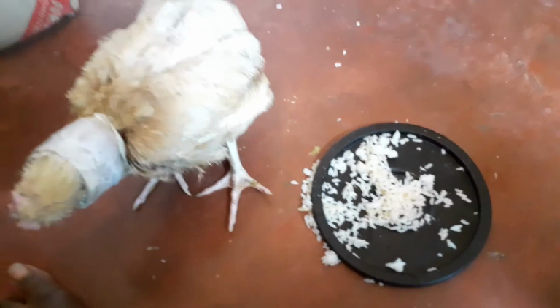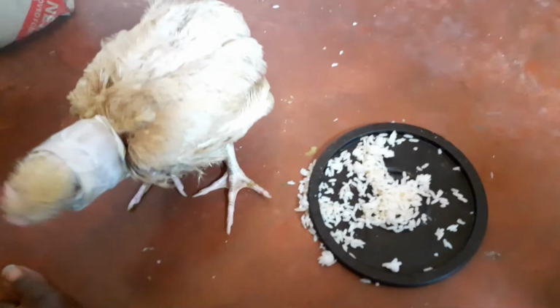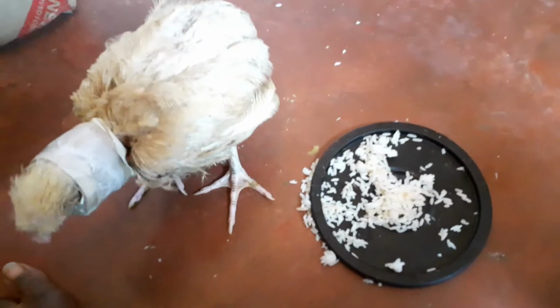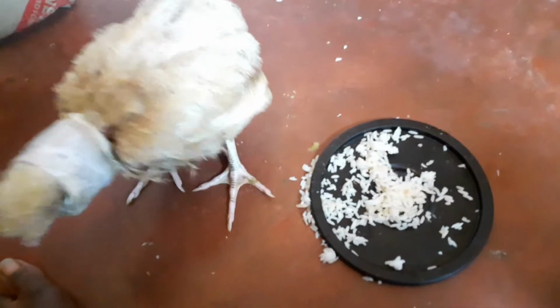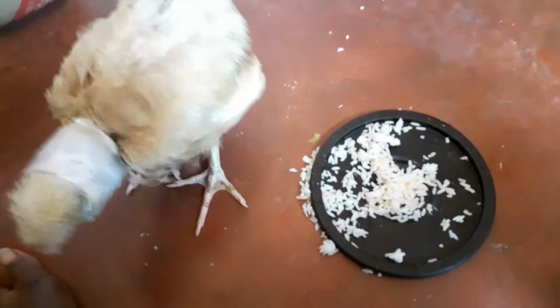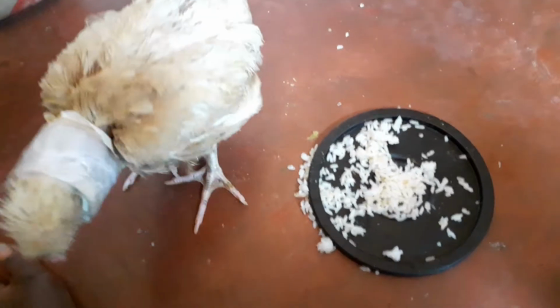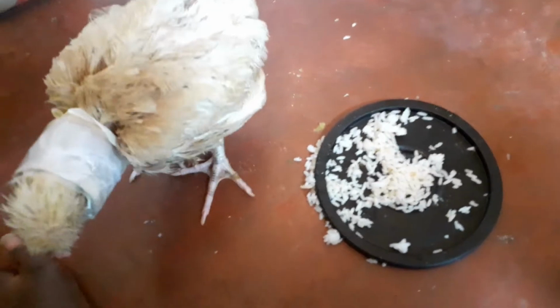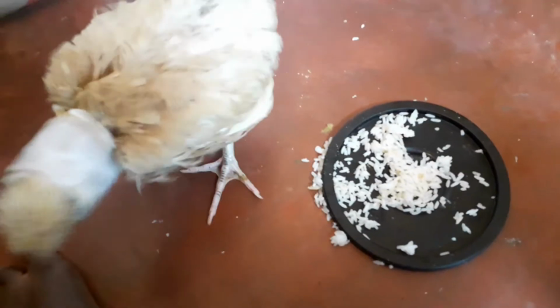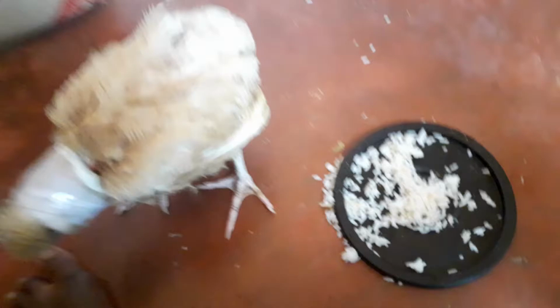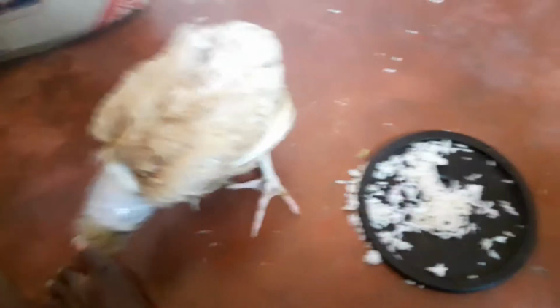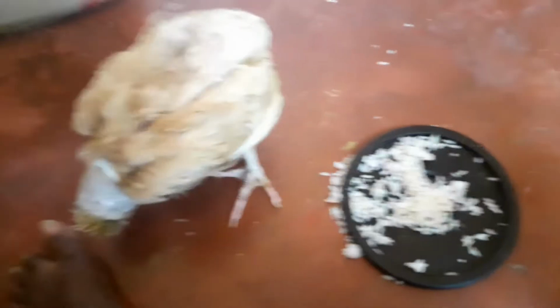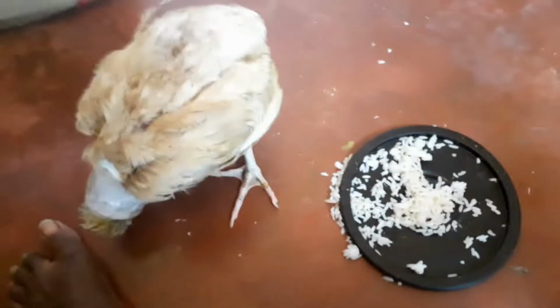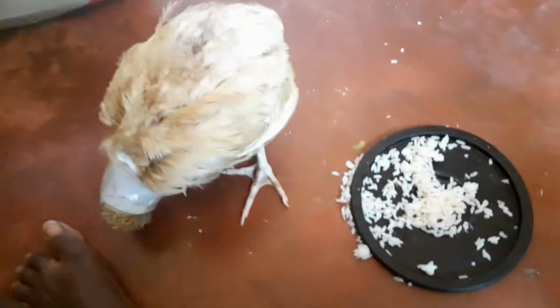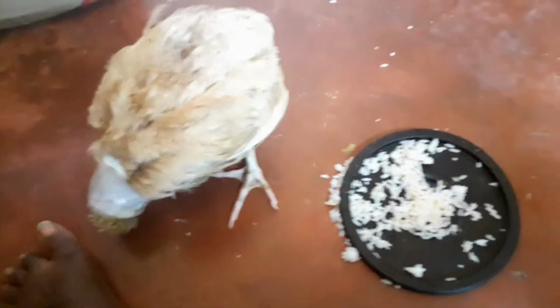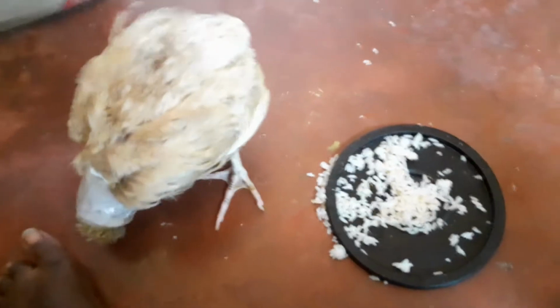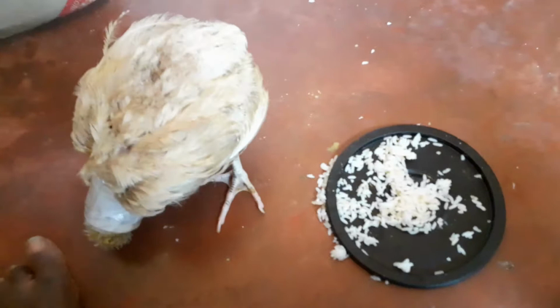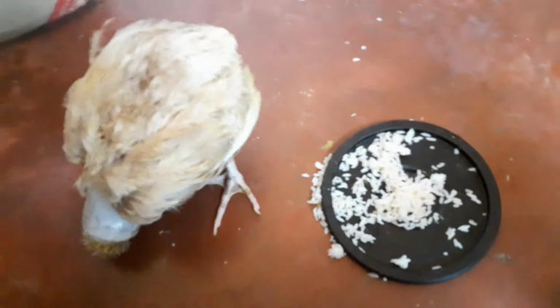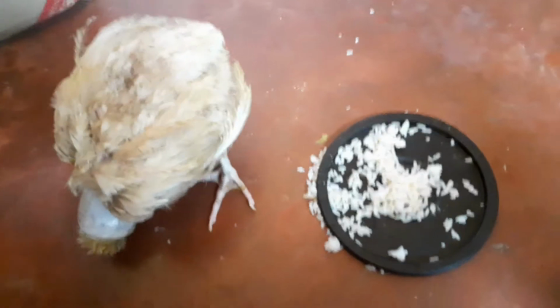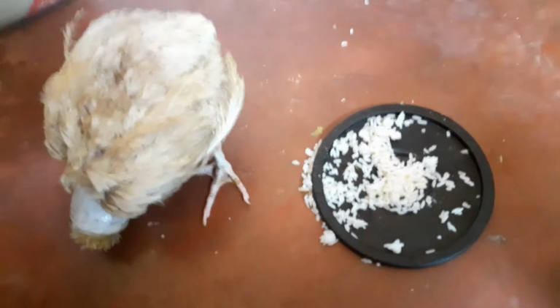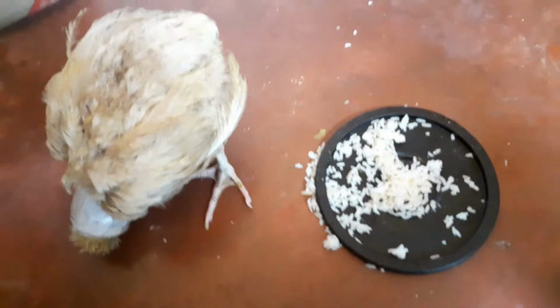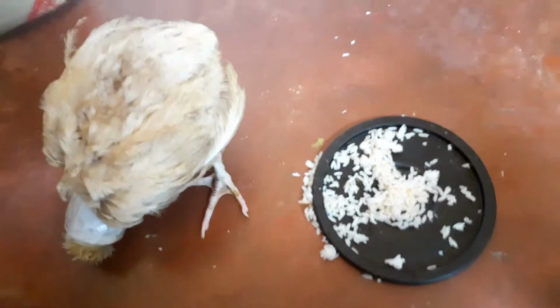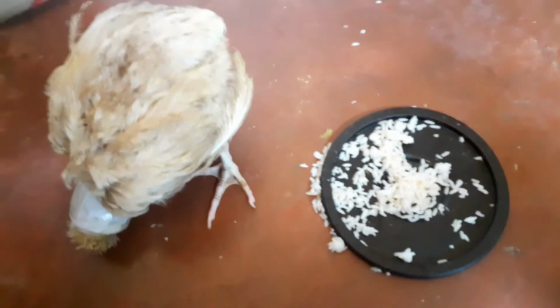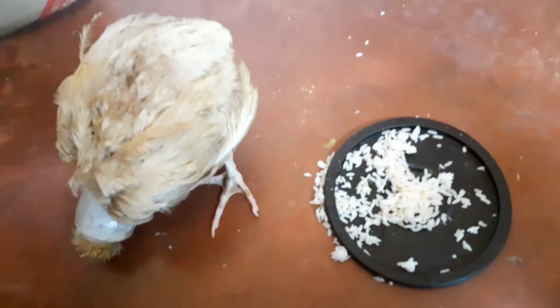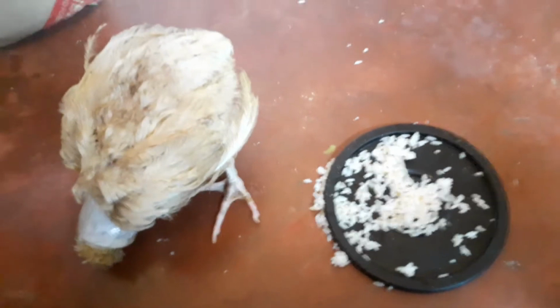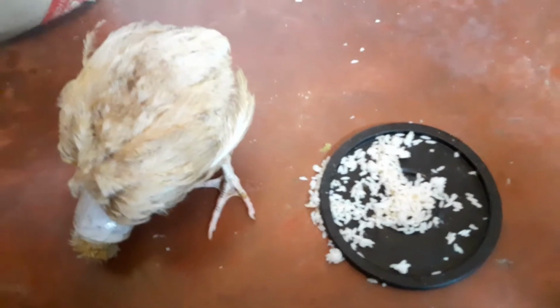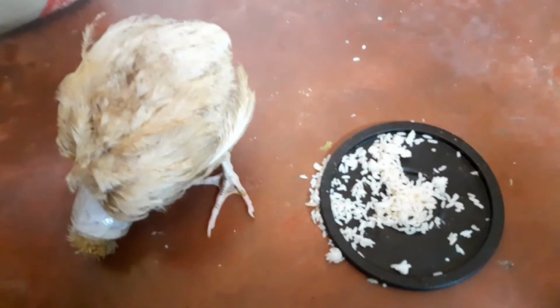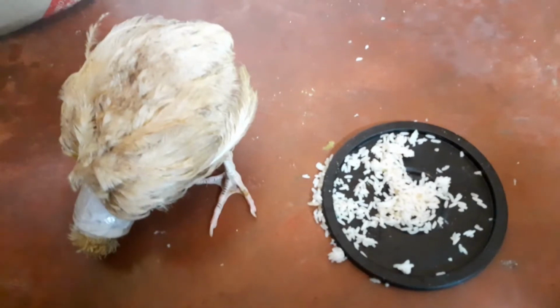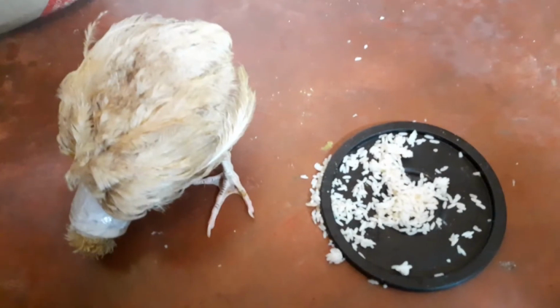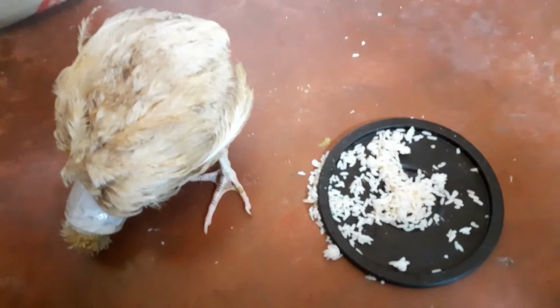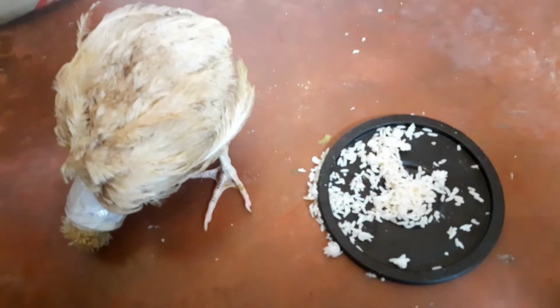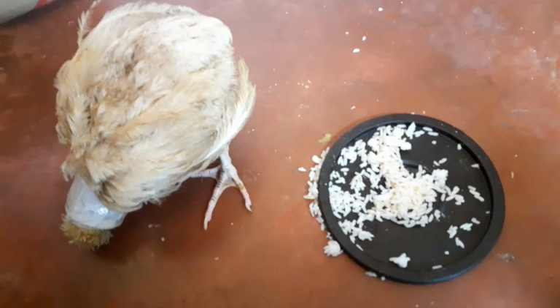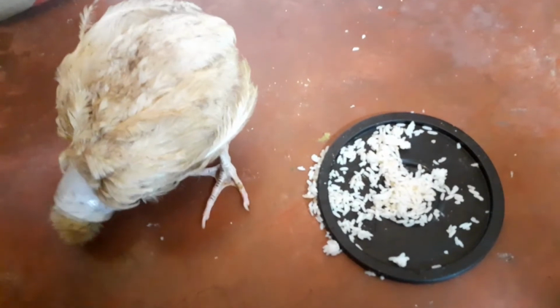Her head was dragging in between her legs. It was a pathetic case and I felt pity for this chicken.